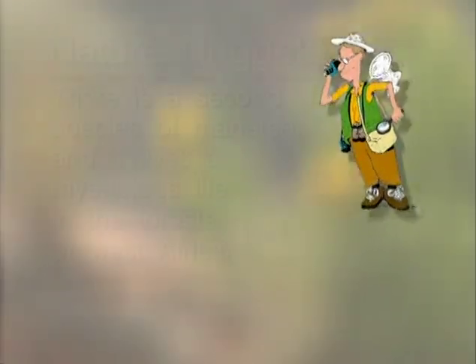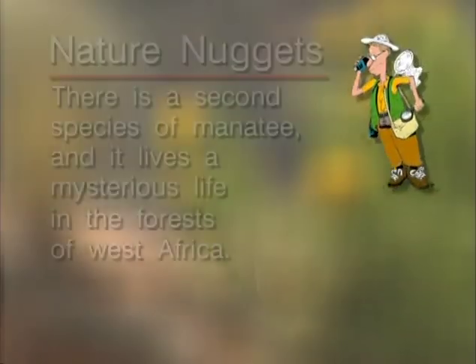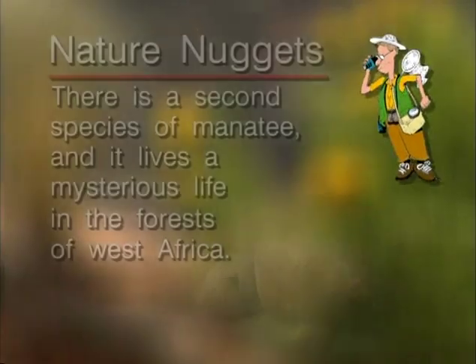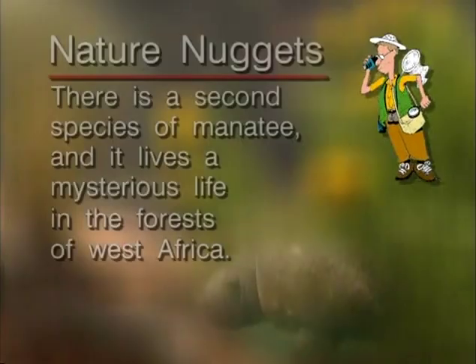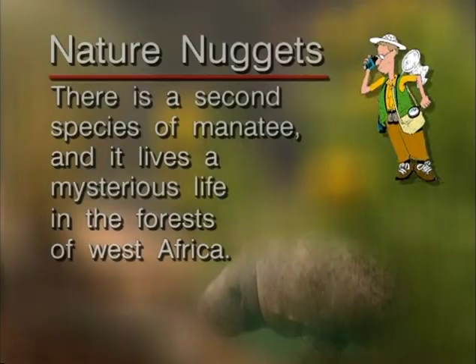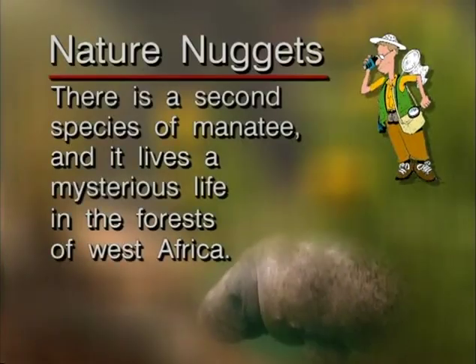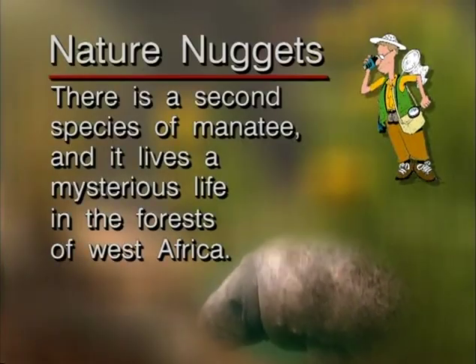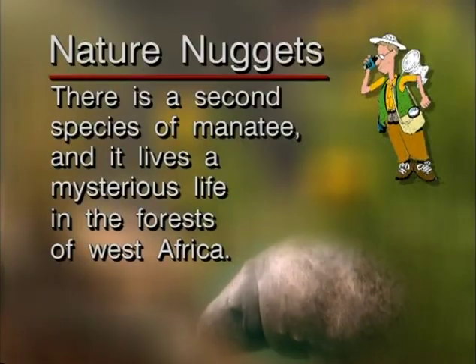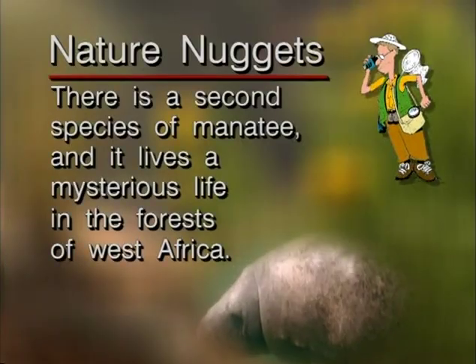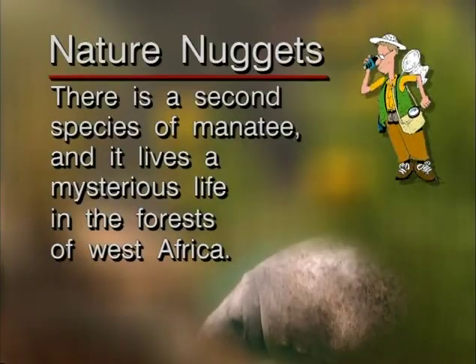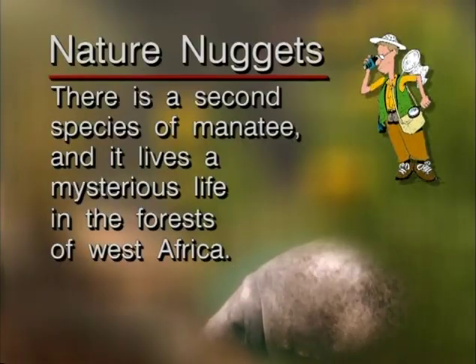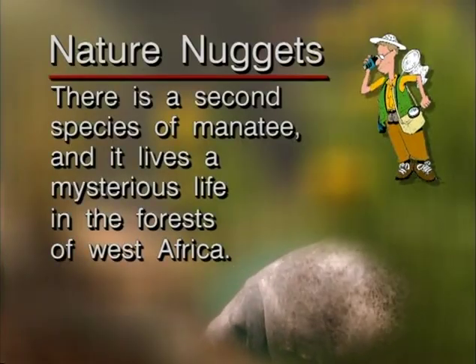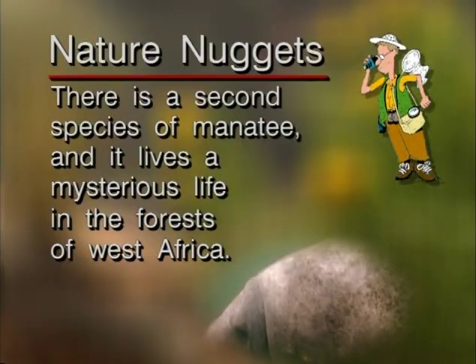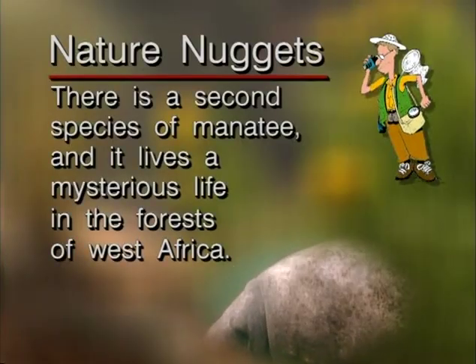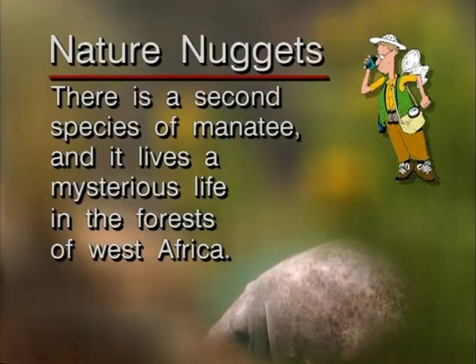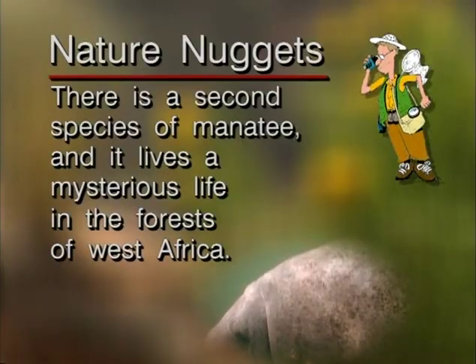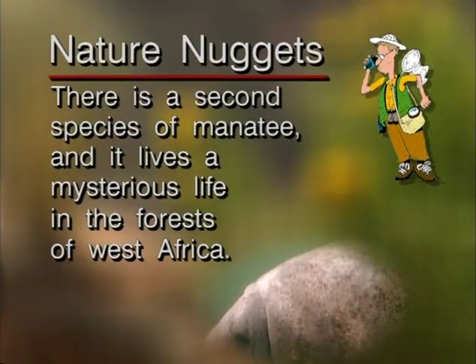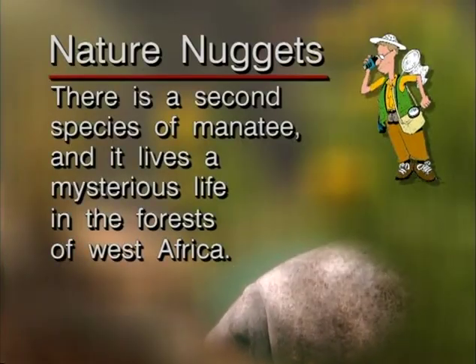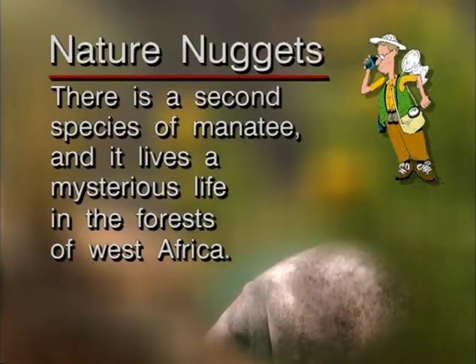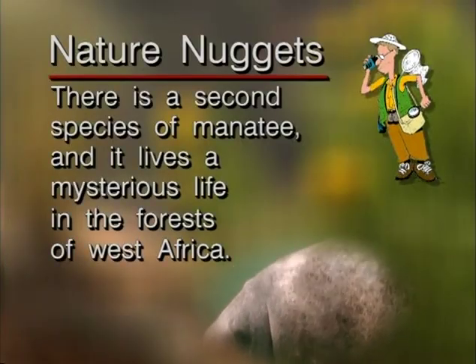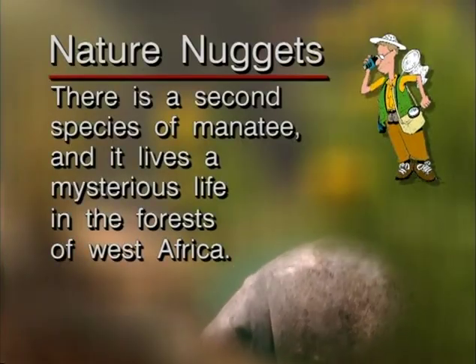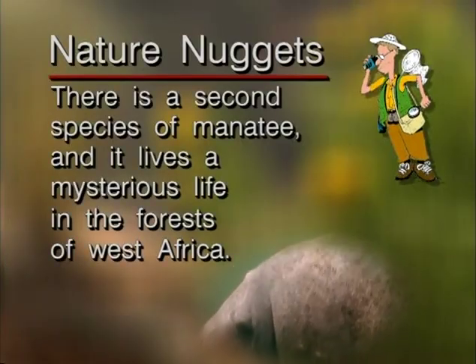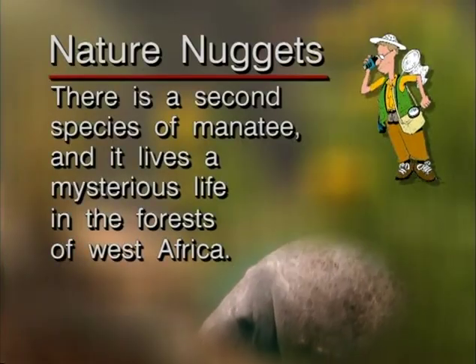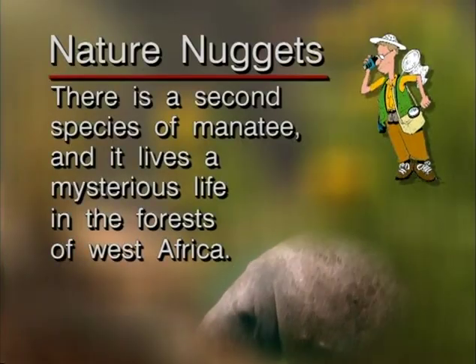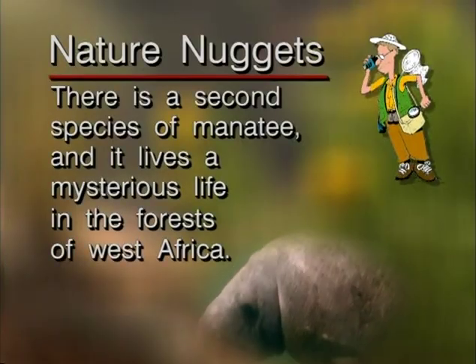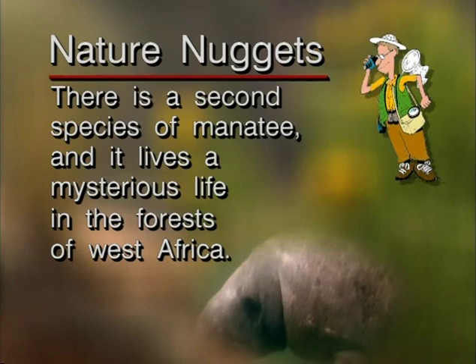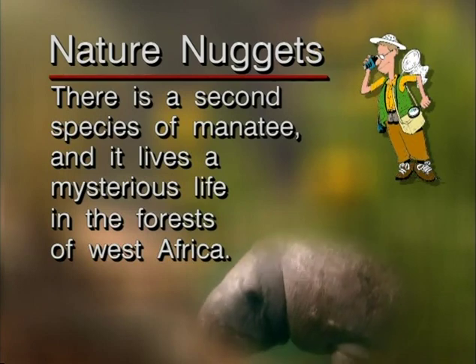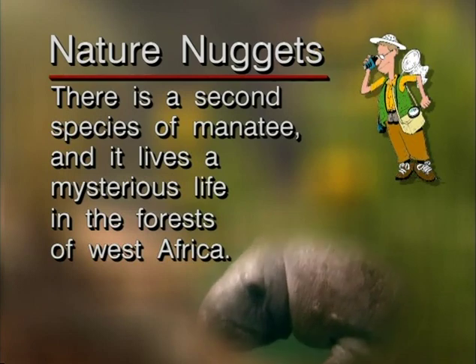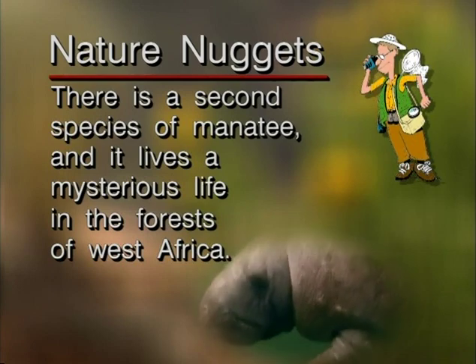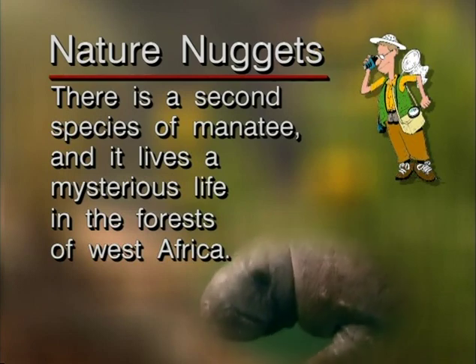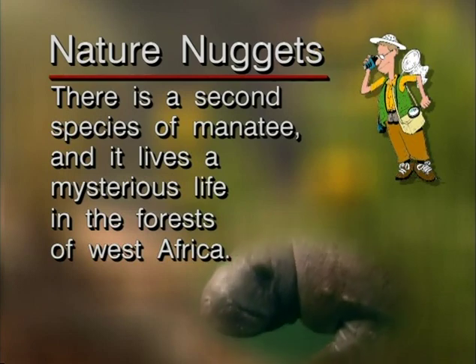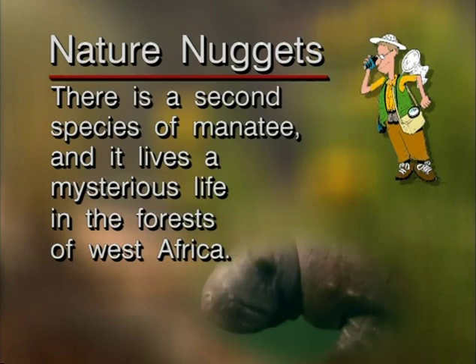There is a second species of manatee, and it lives a mysterious life in the forests of West Africa.